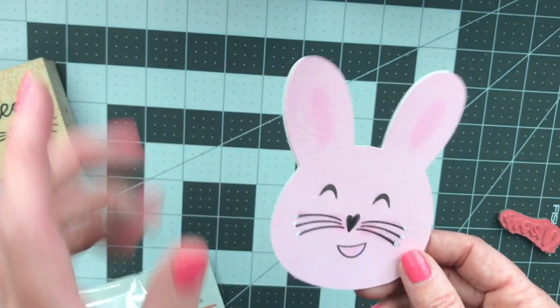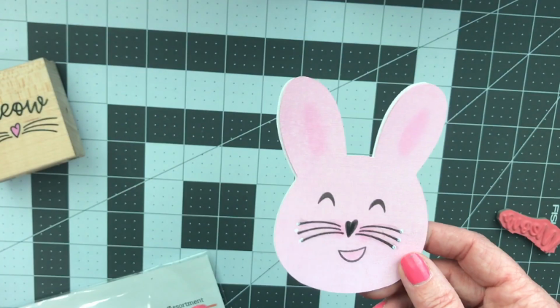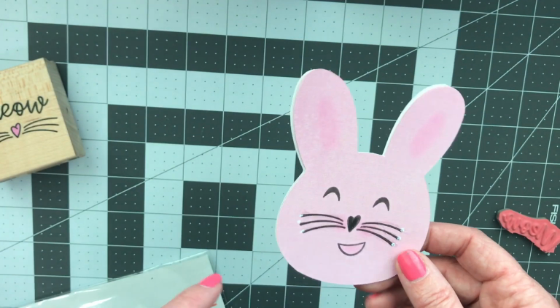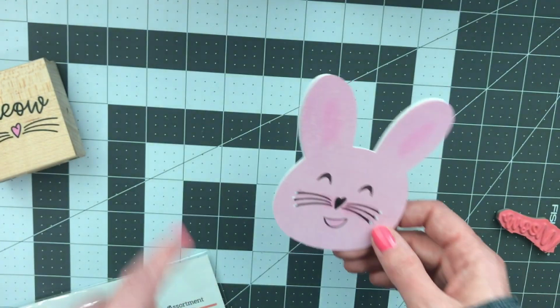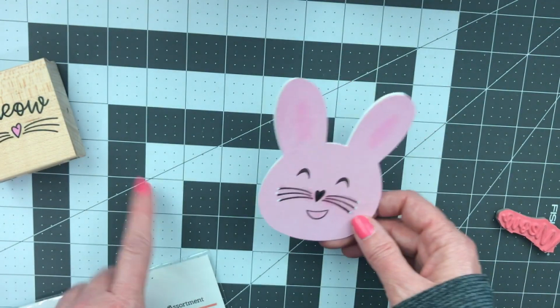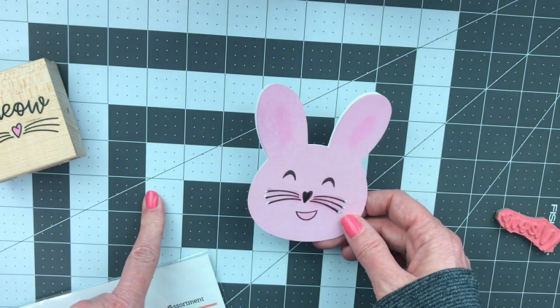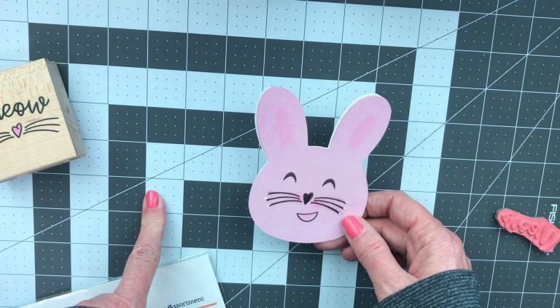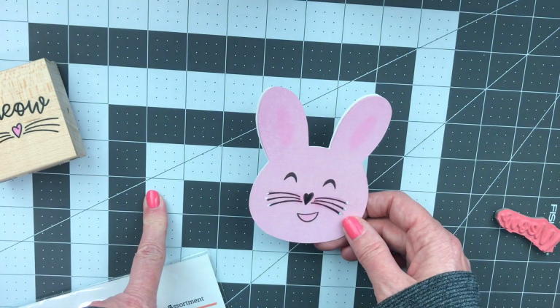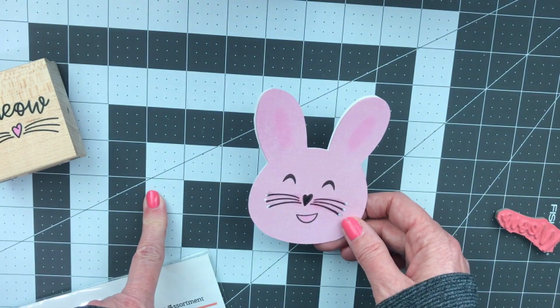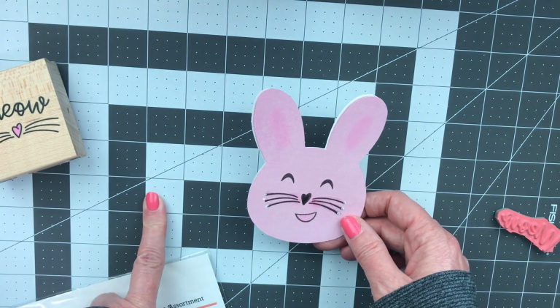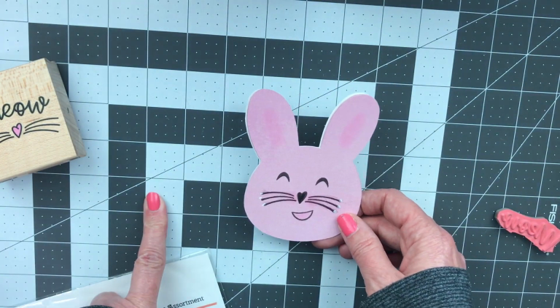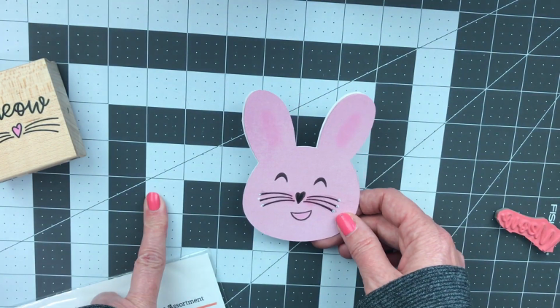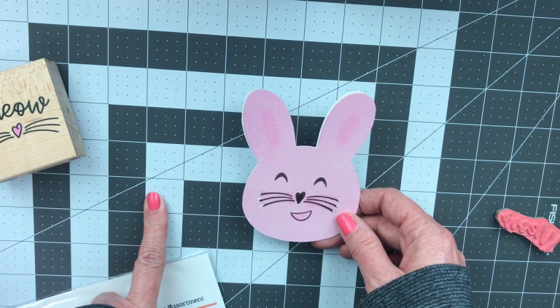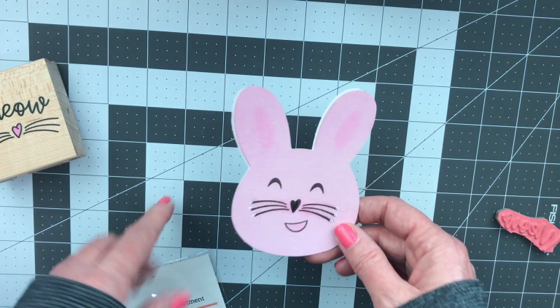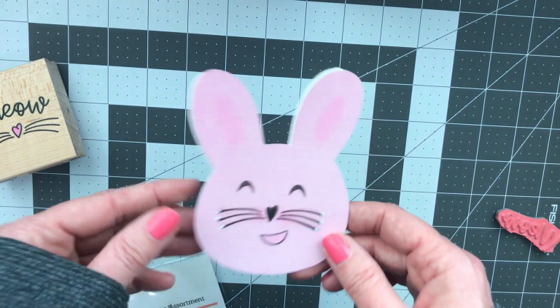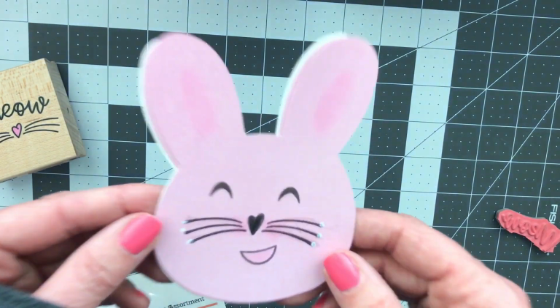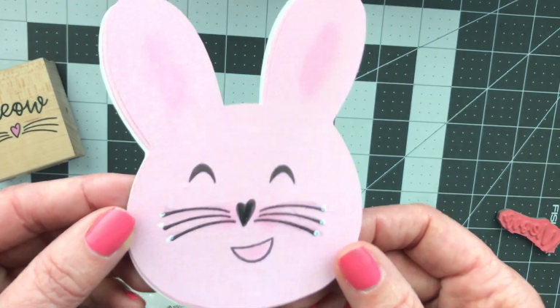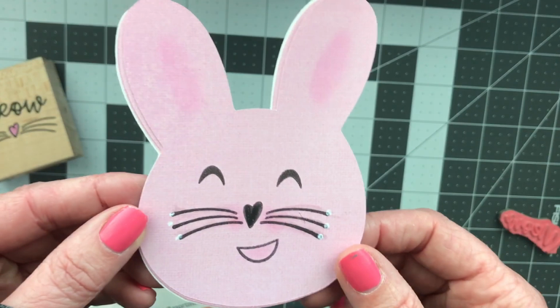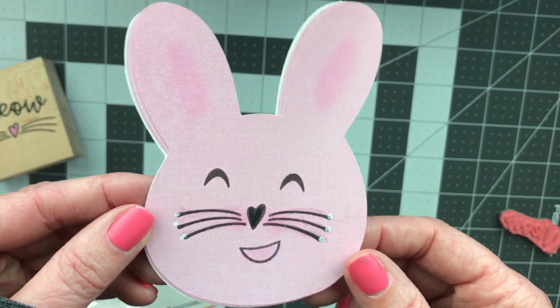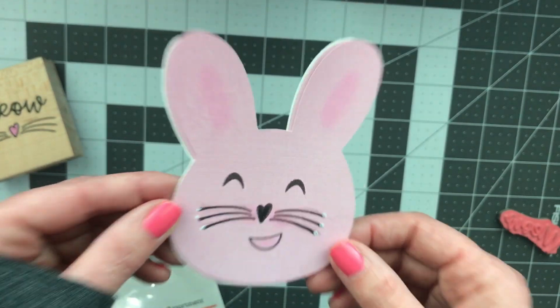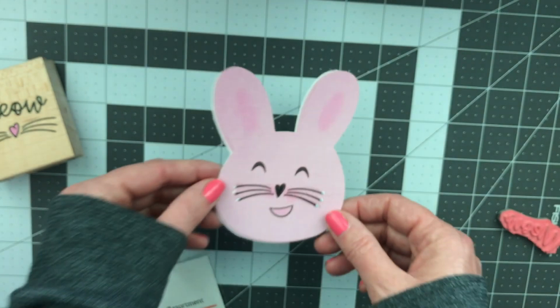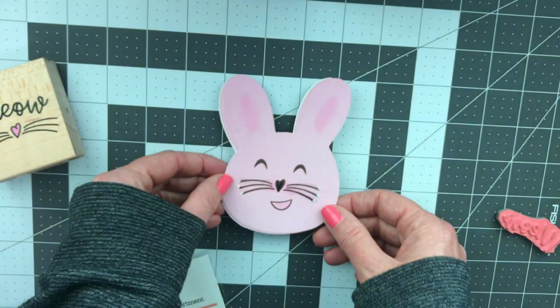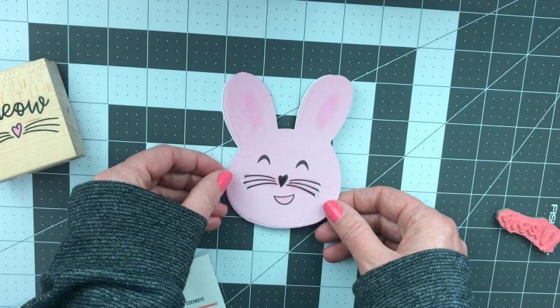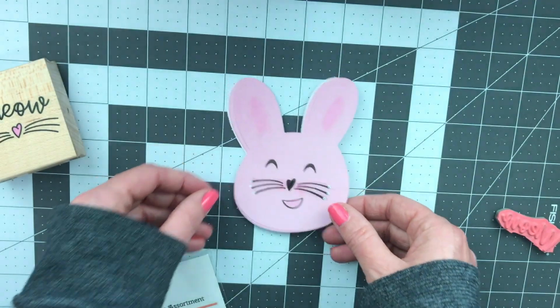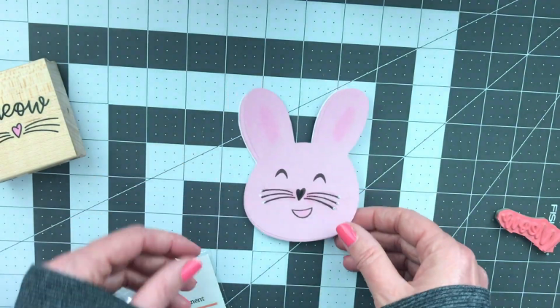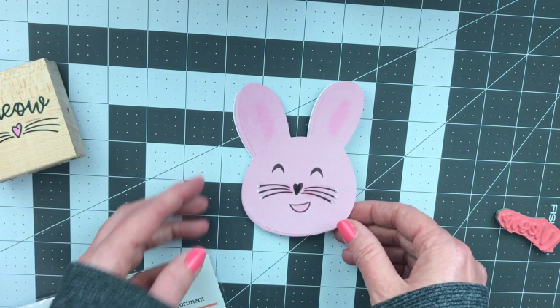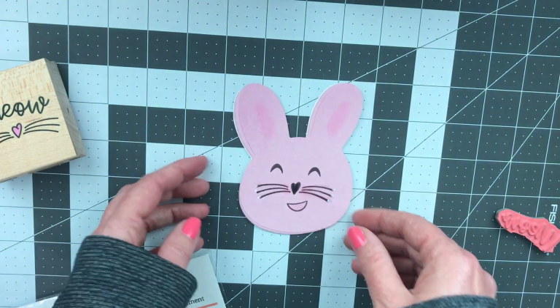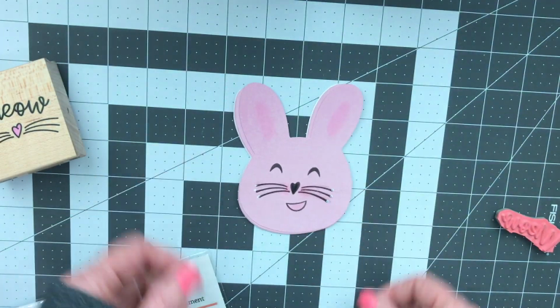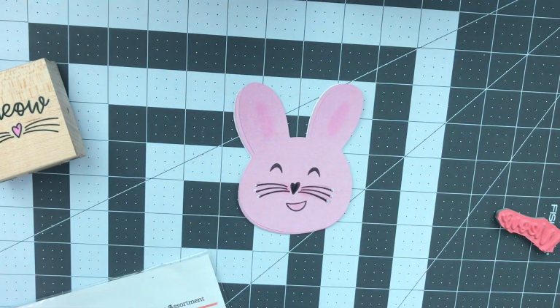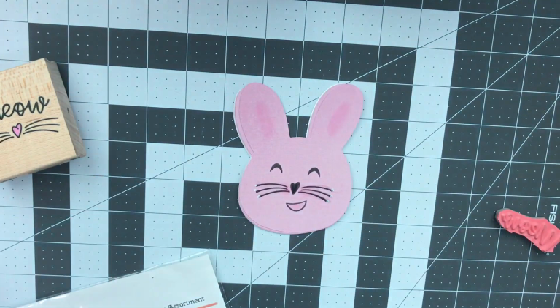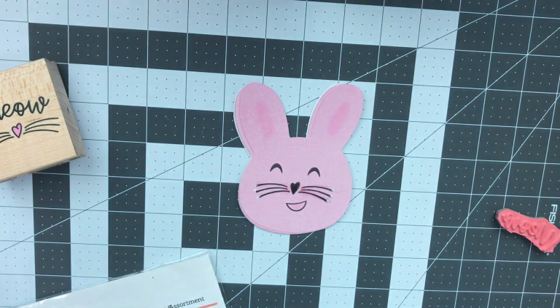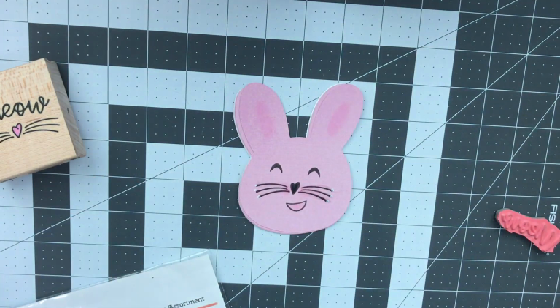Check out the hashtag Stamping Sunday. Thank you guys so much for stopping by and have a great day.